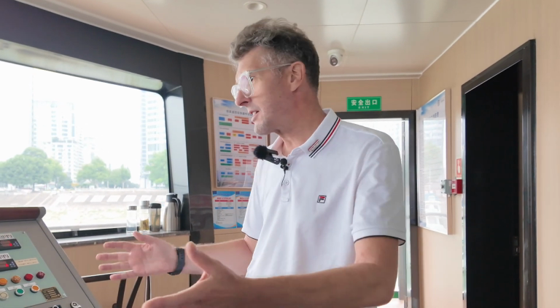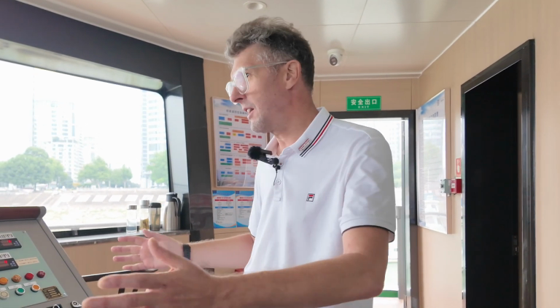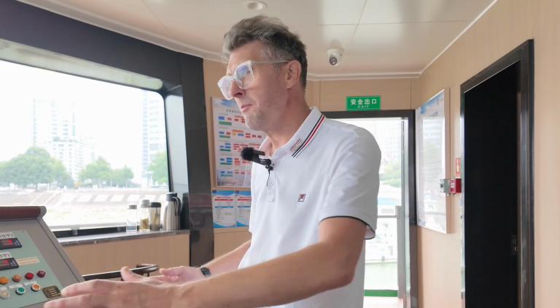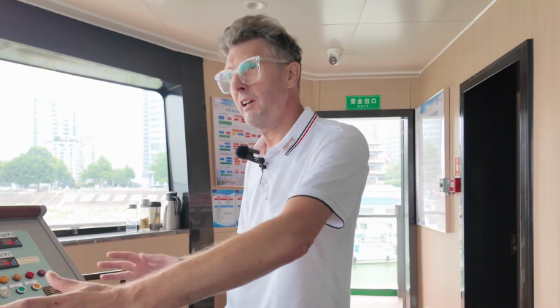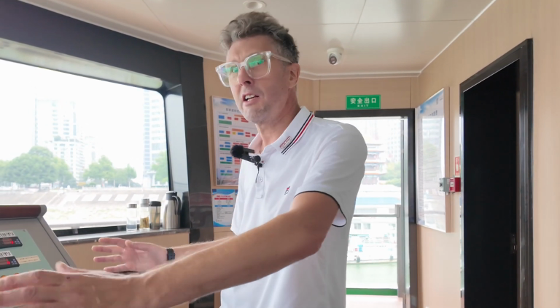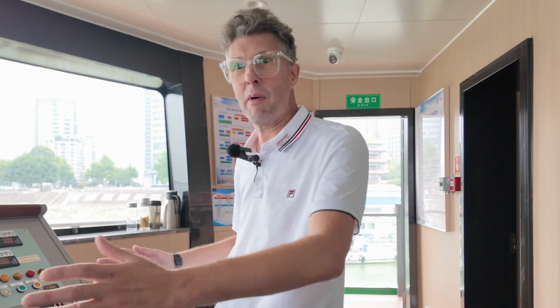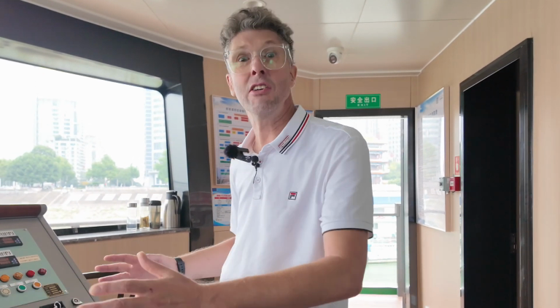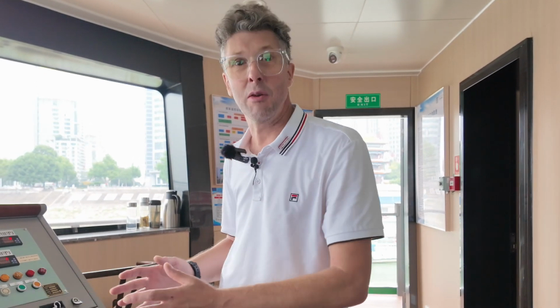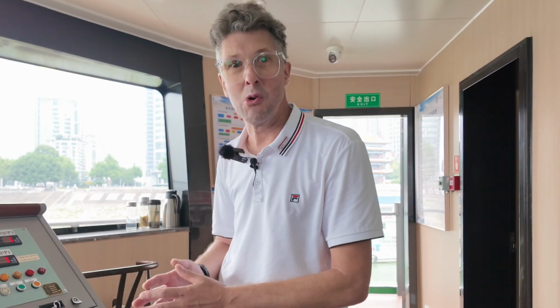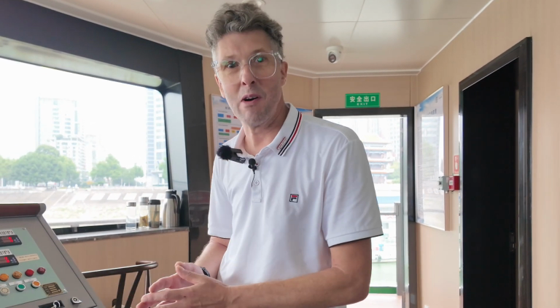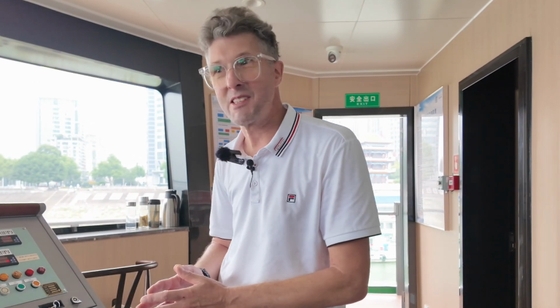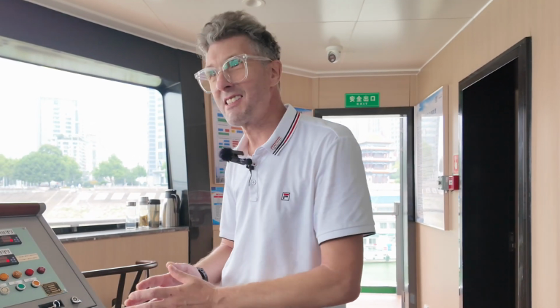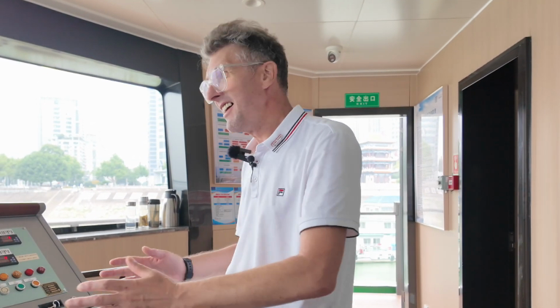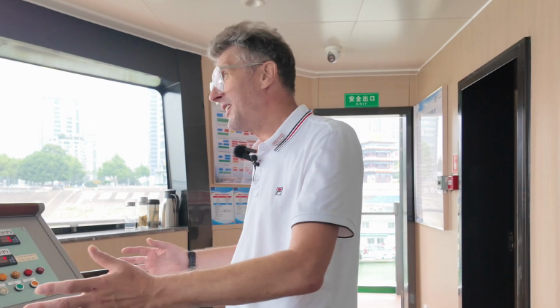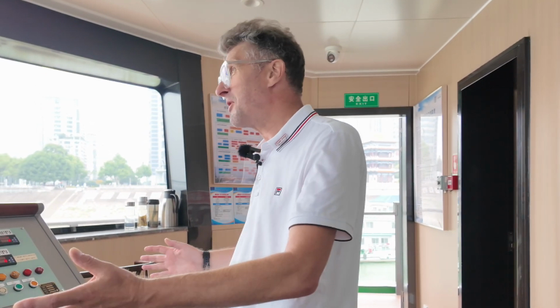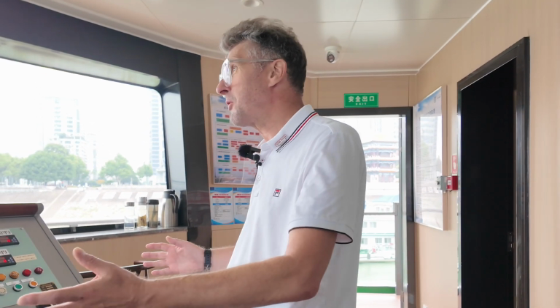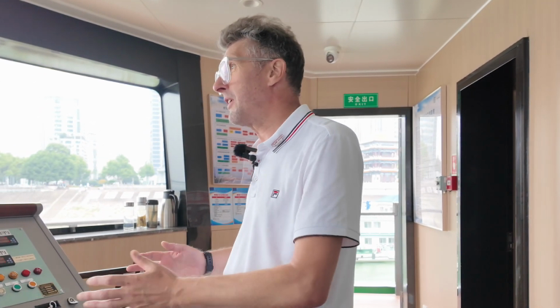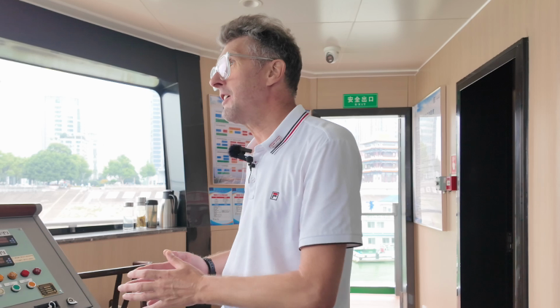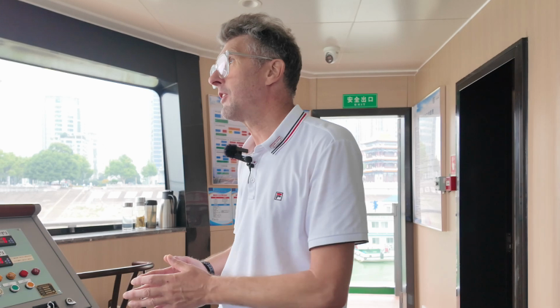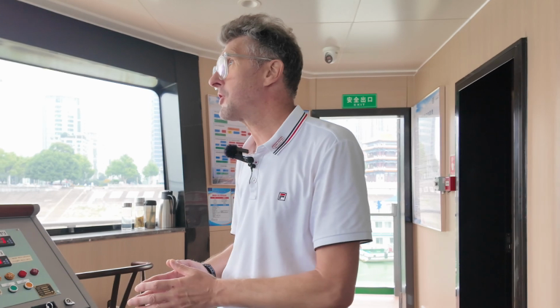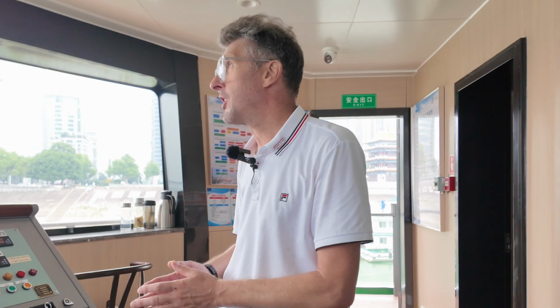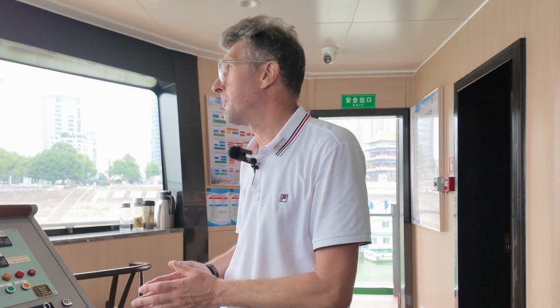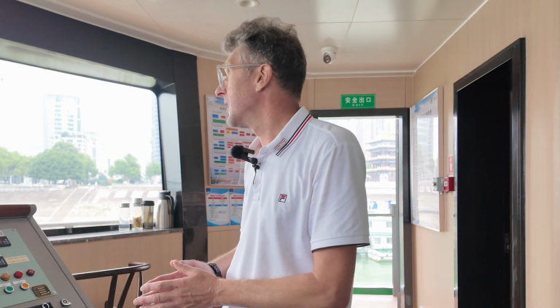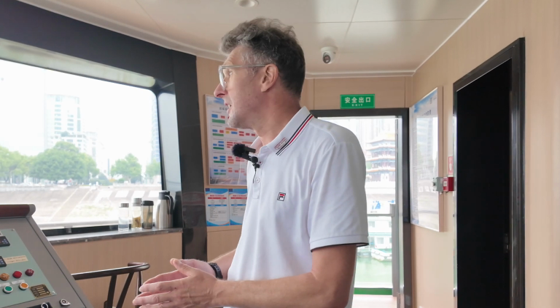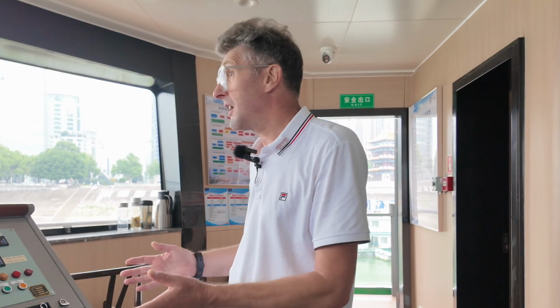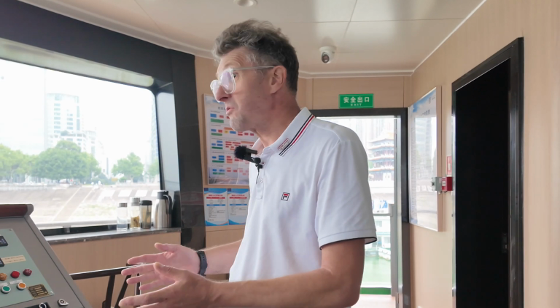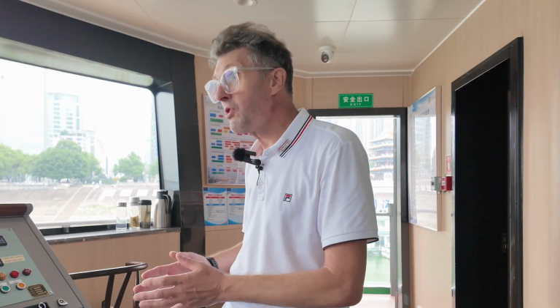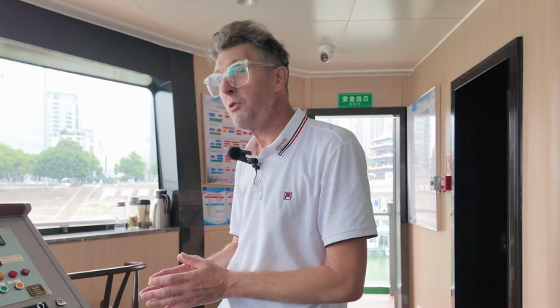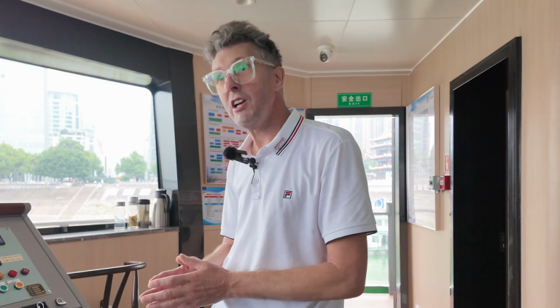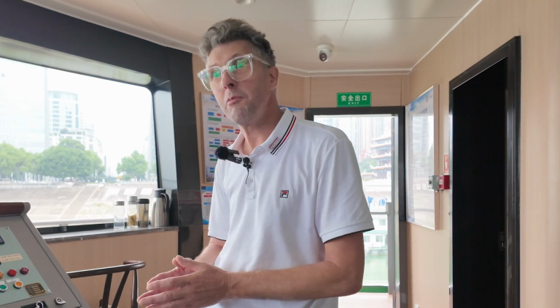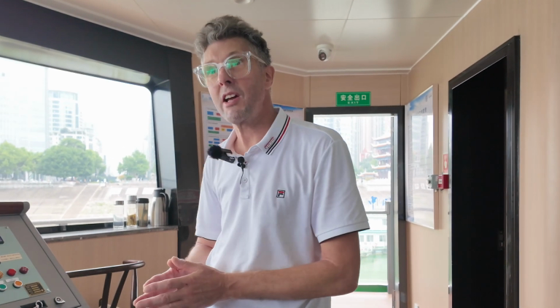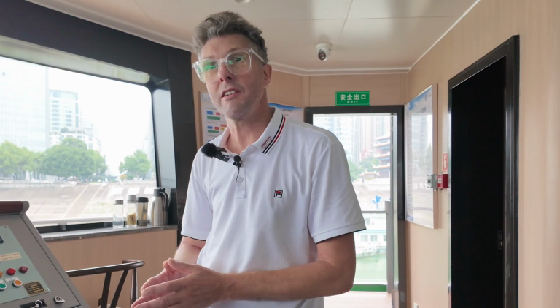This just shows you how Chinese shipbuilders are really advancing much quicker than a lot of people think. This is very, very impressive — it's actually like being in a spaceship almost. You wouldn't believe you're in a ship. Really impressive.